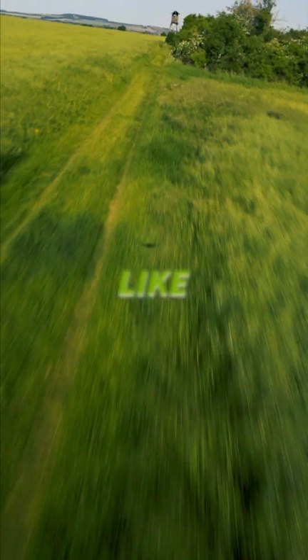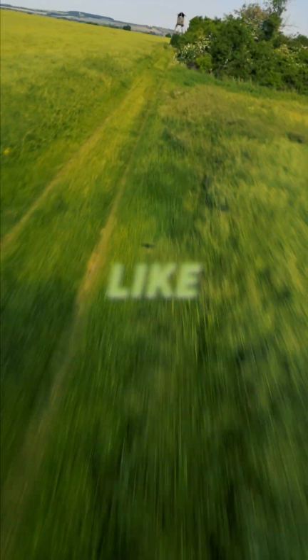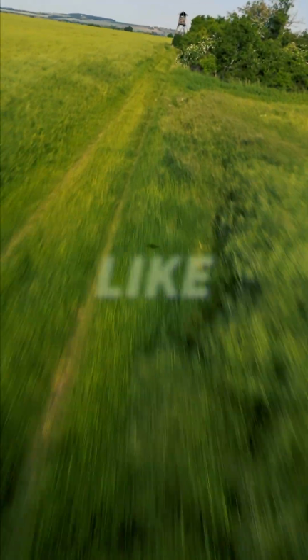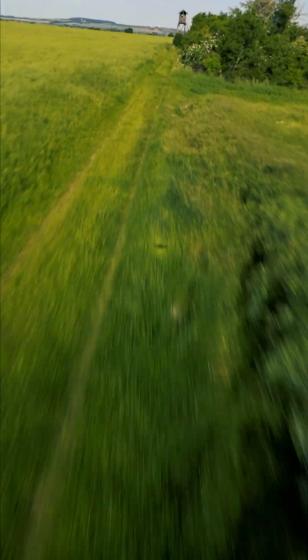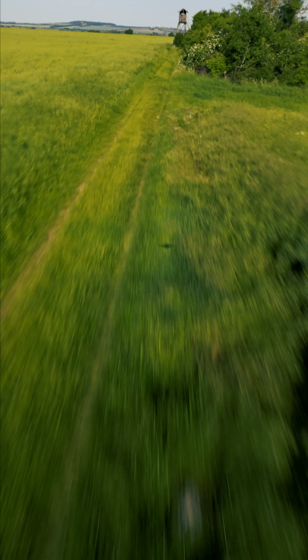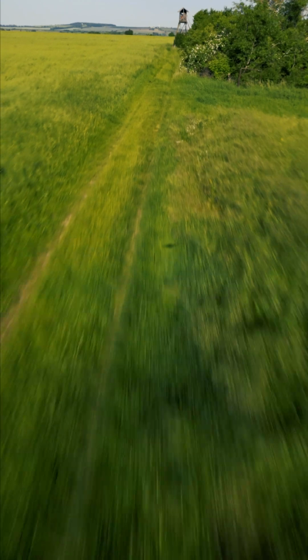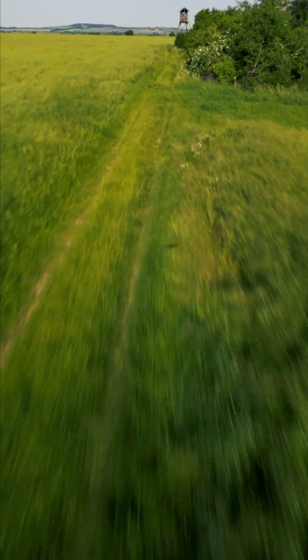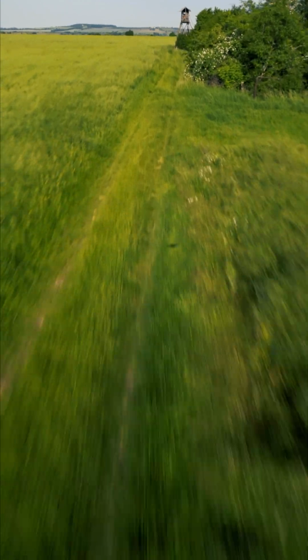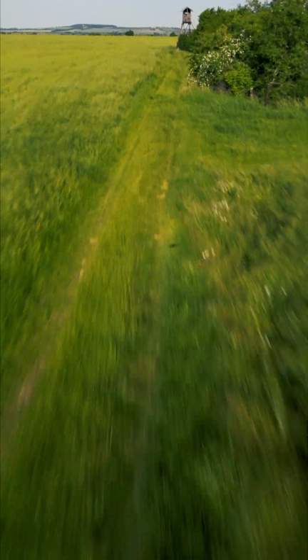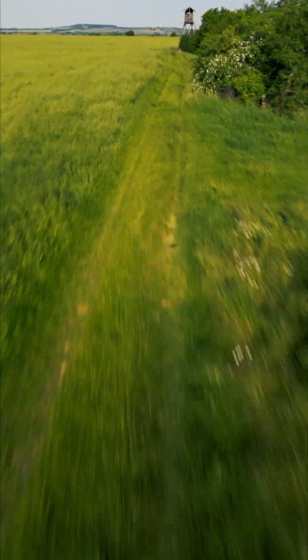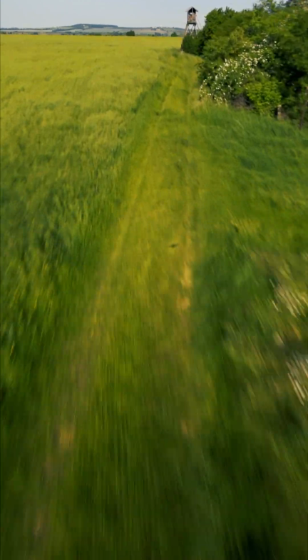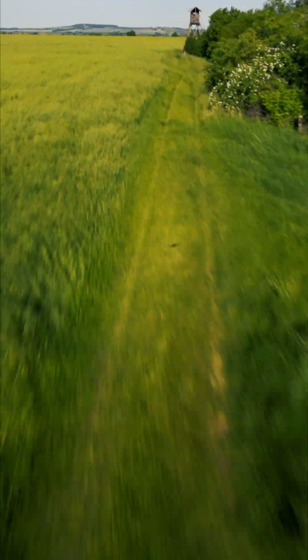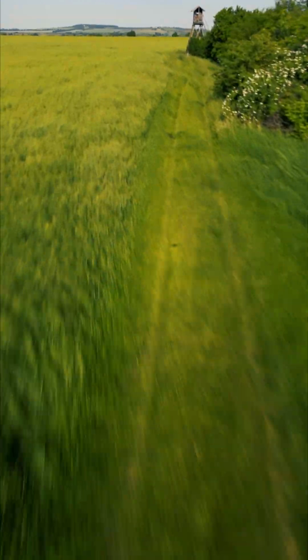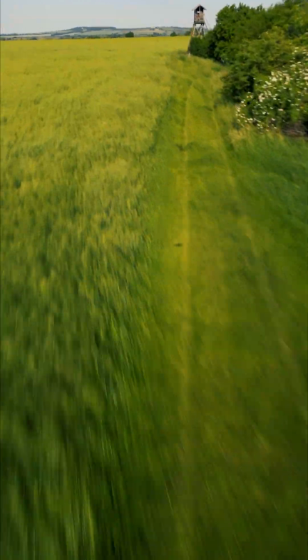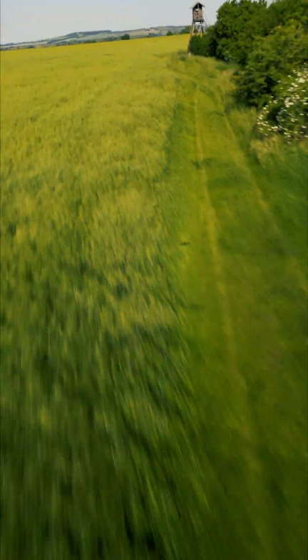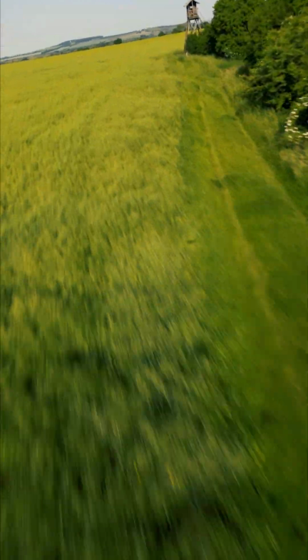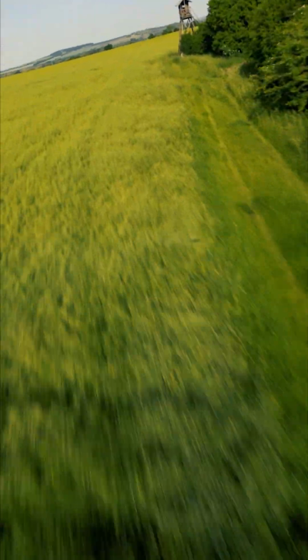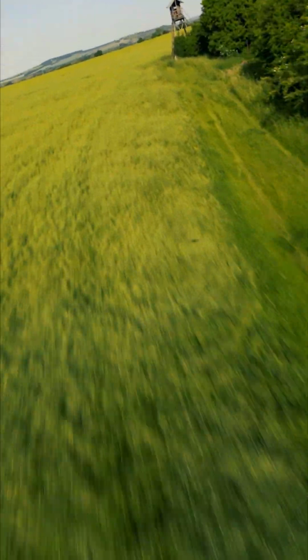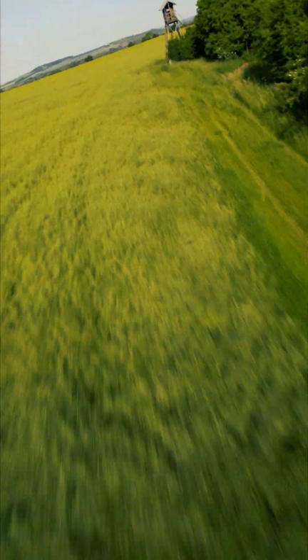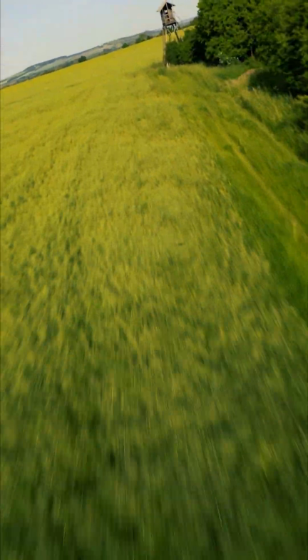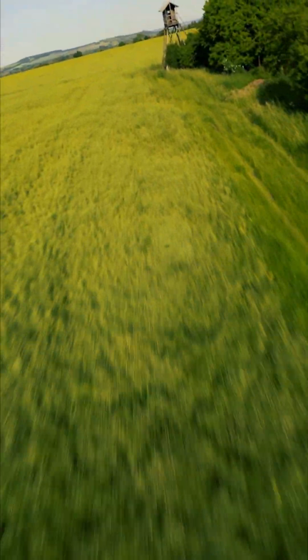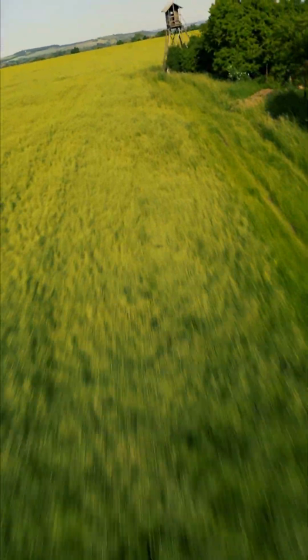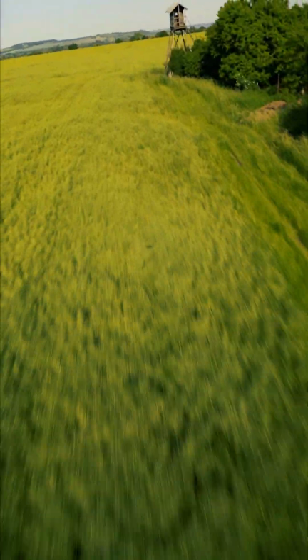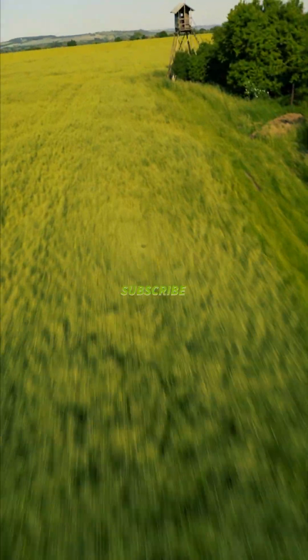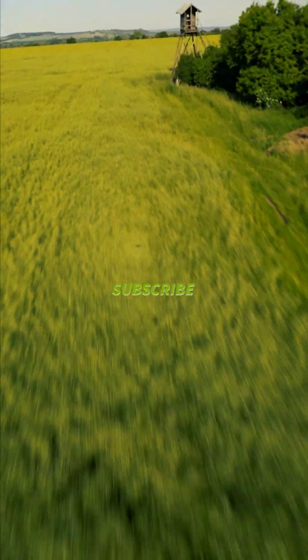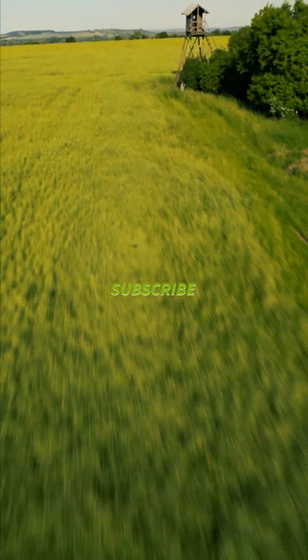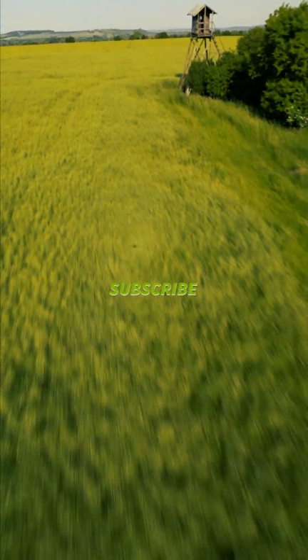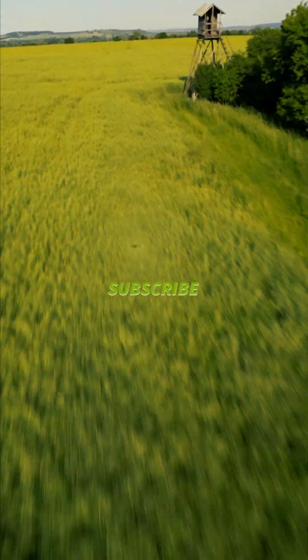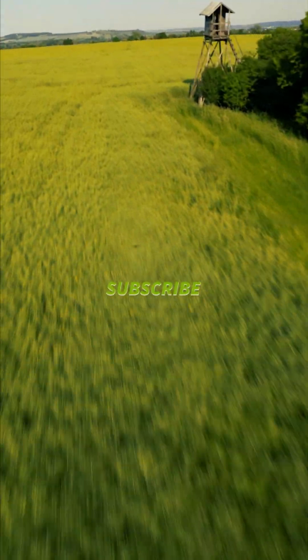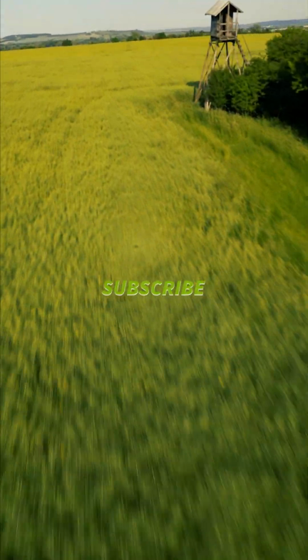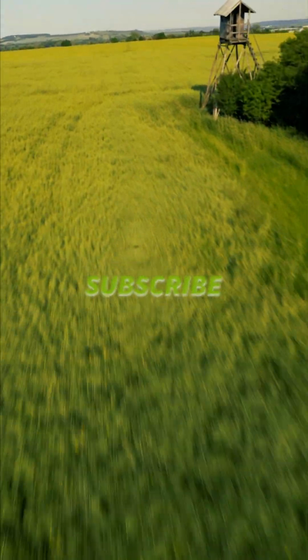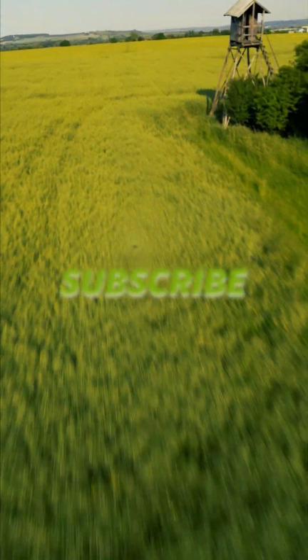Don't forget to give a like and please subscribe to my channel. Have a good day, bye bye!